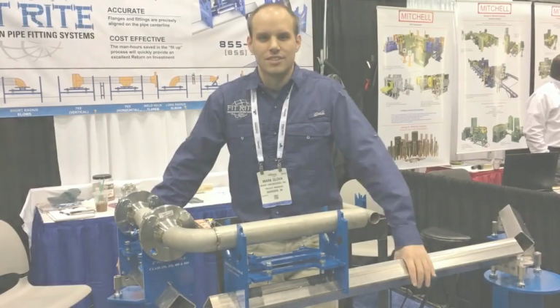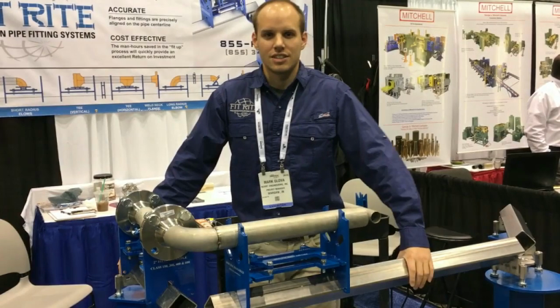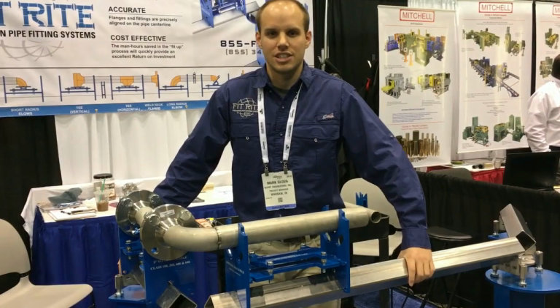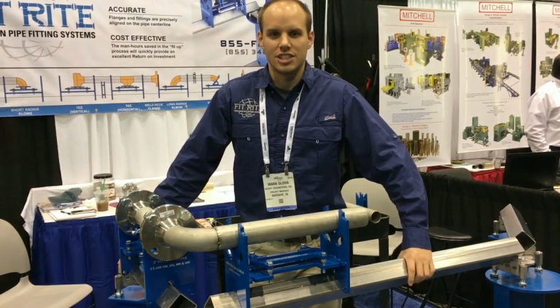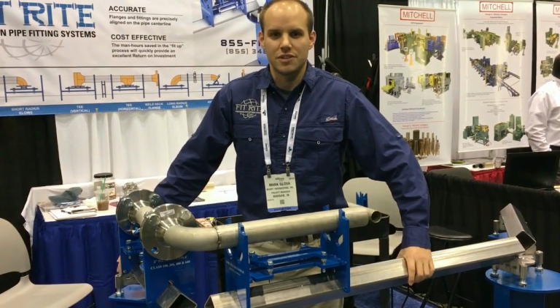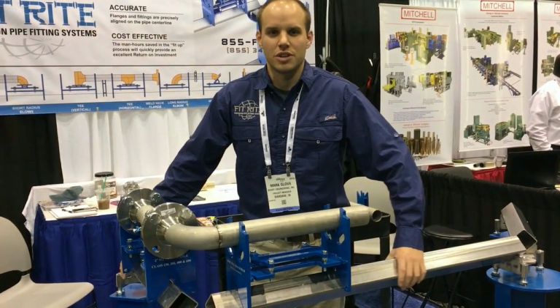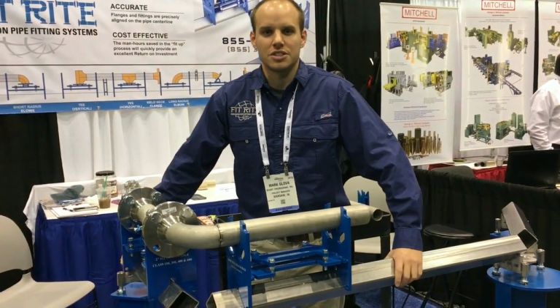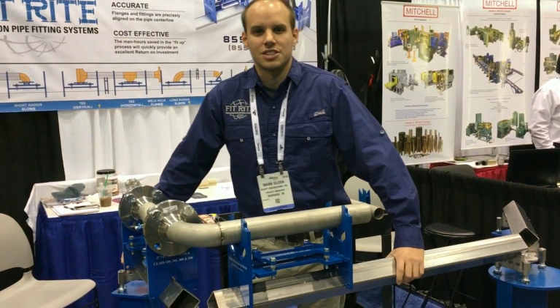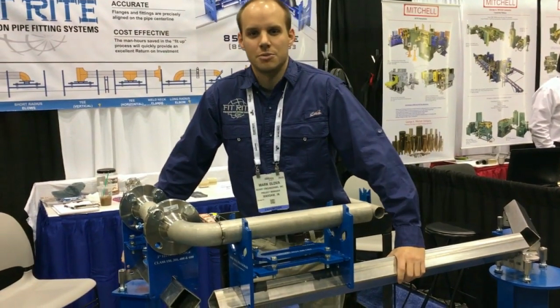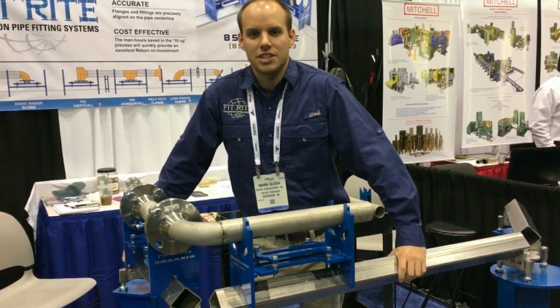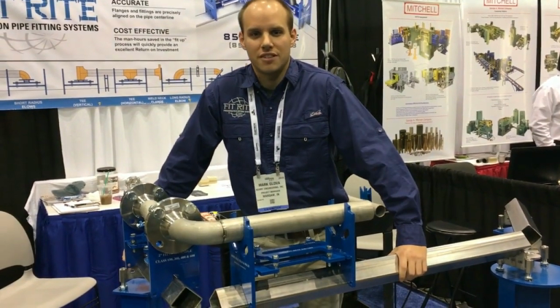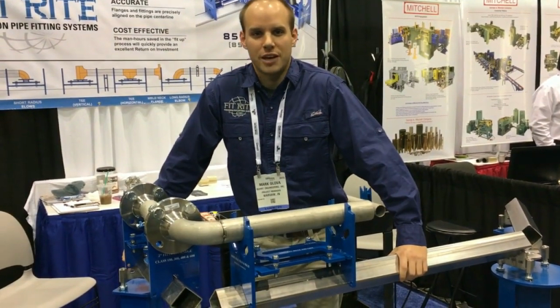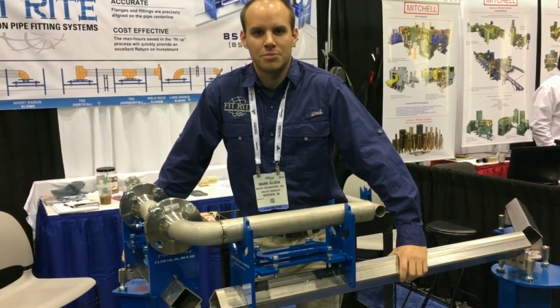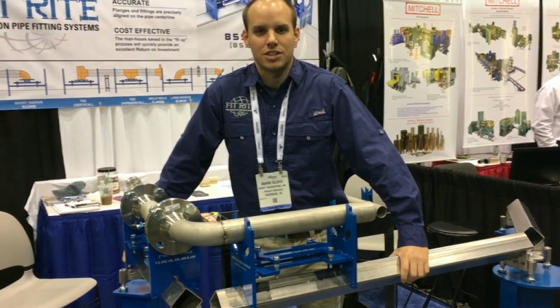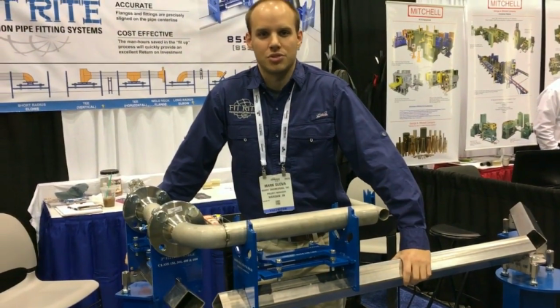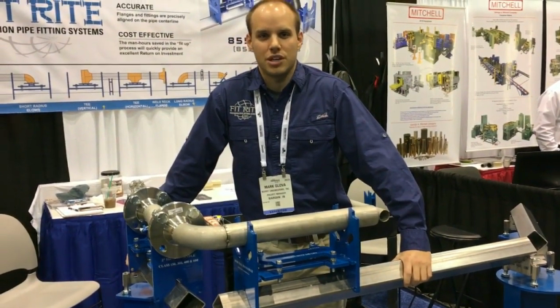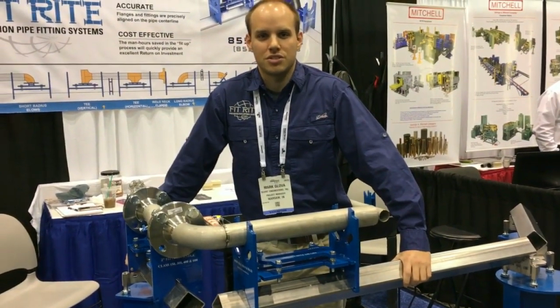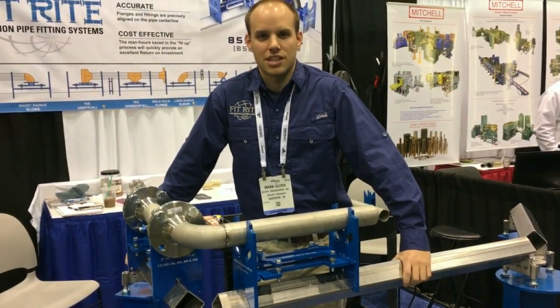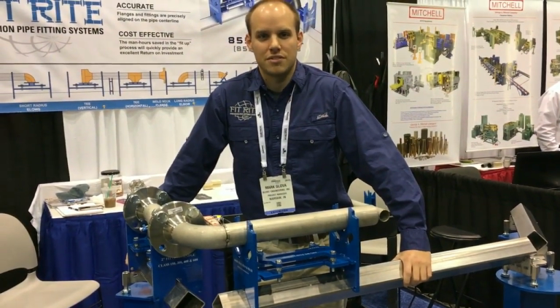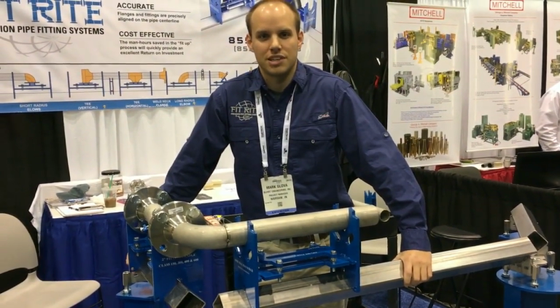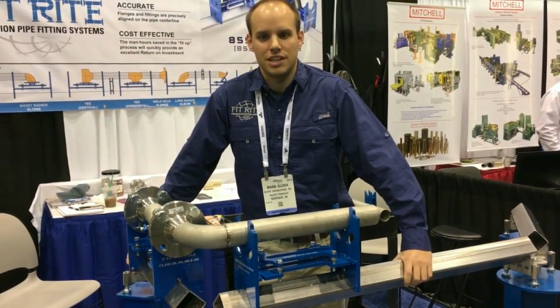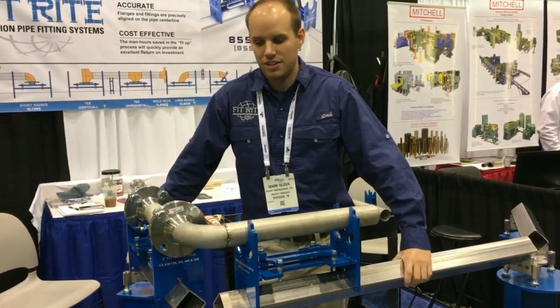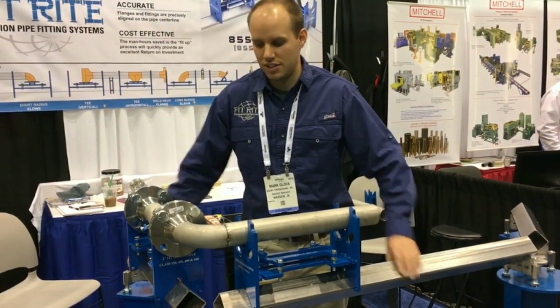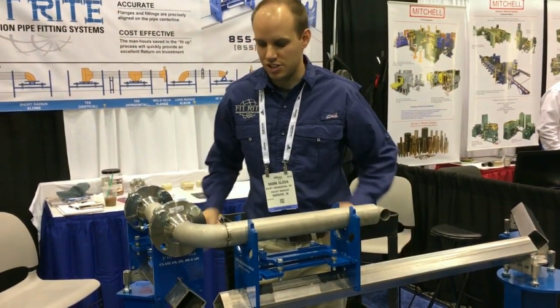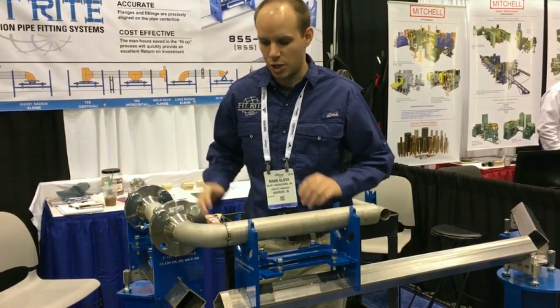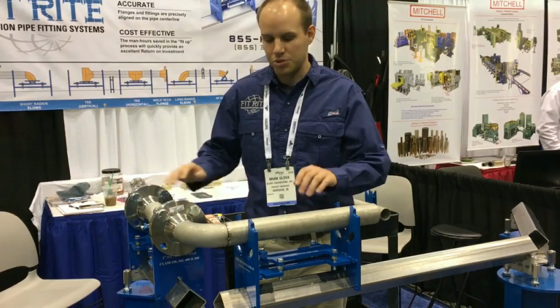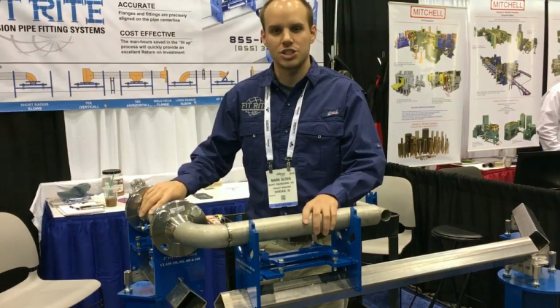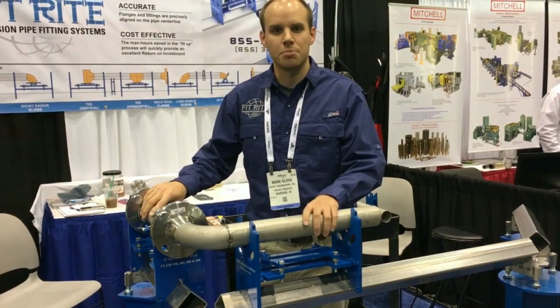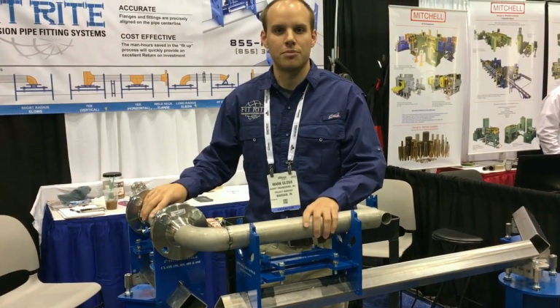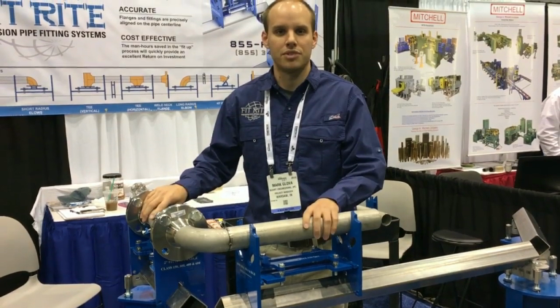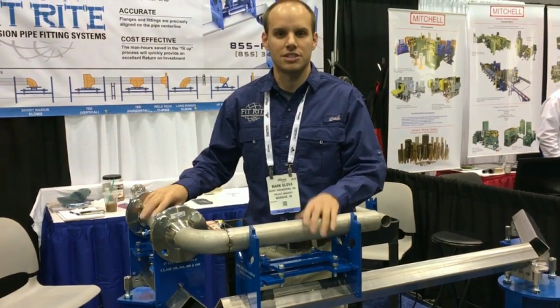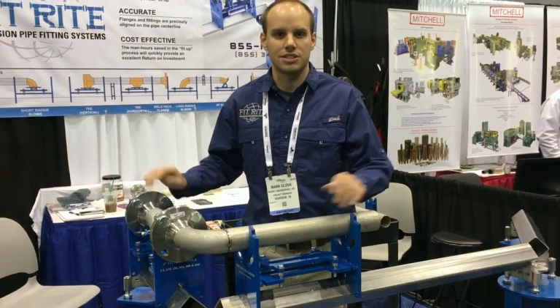This is FitRite Systems at Fabtech 2017. This is our Precision Pipe Fitting system.